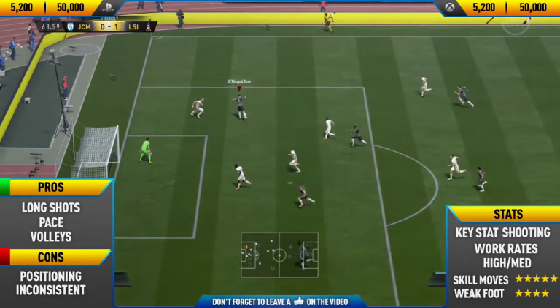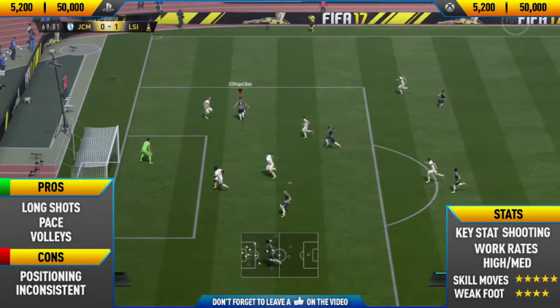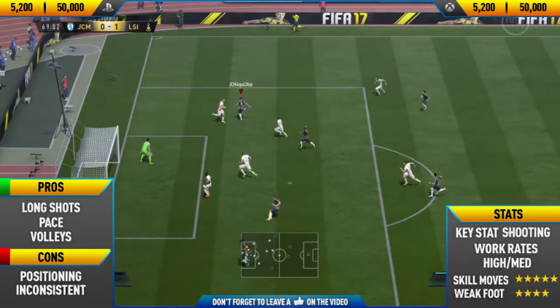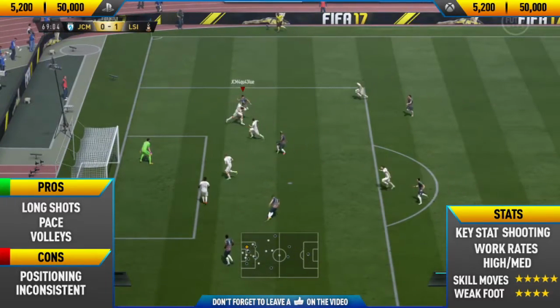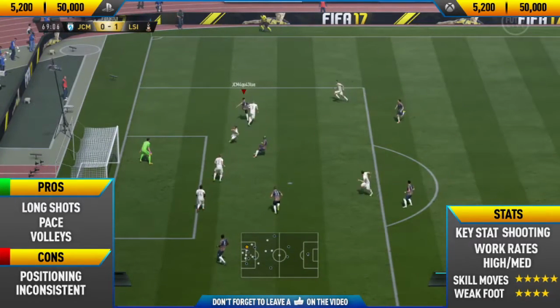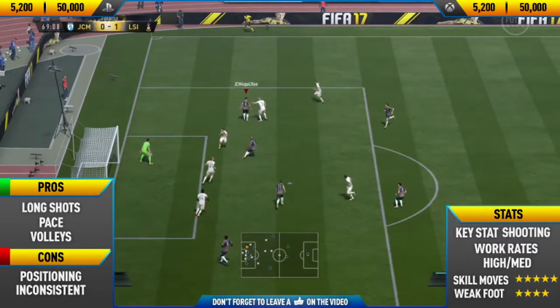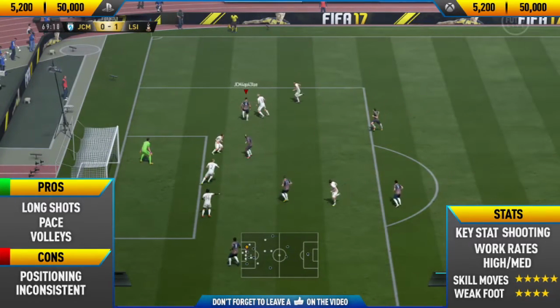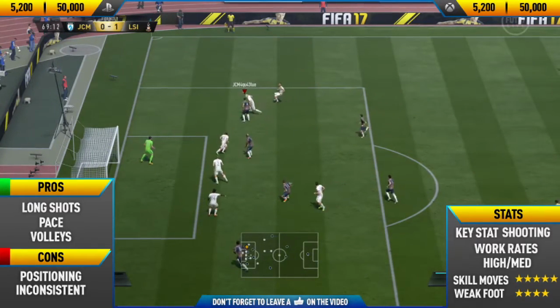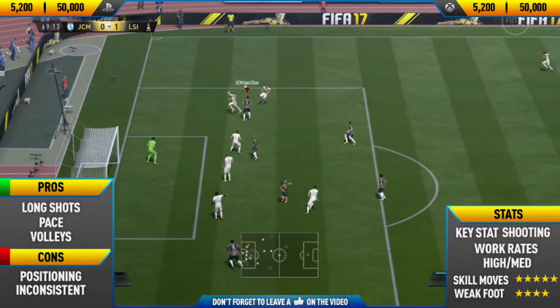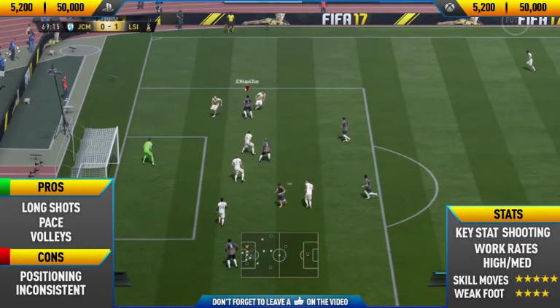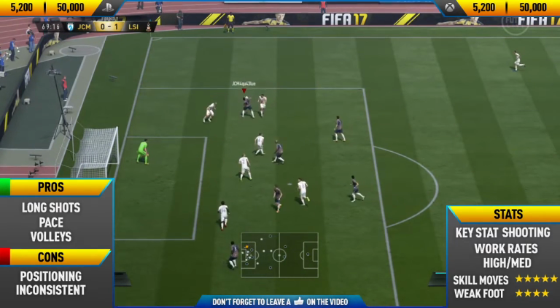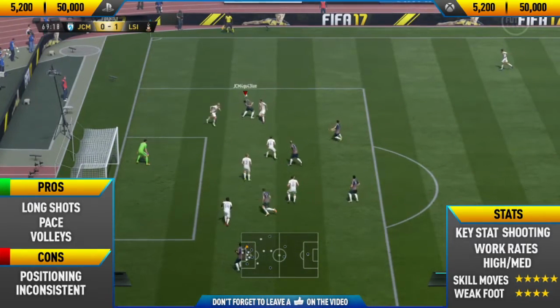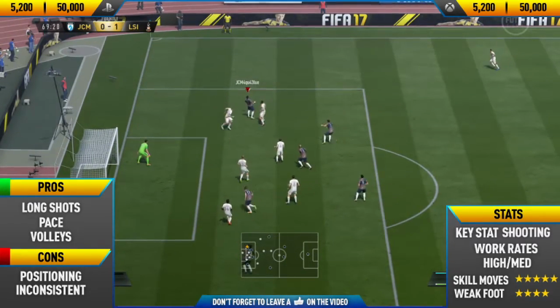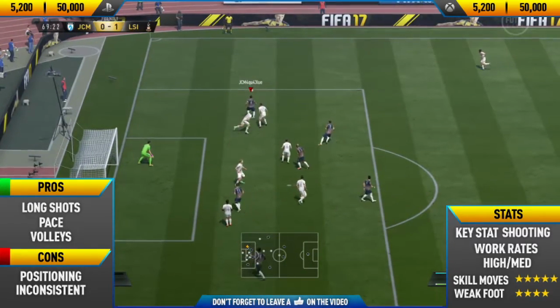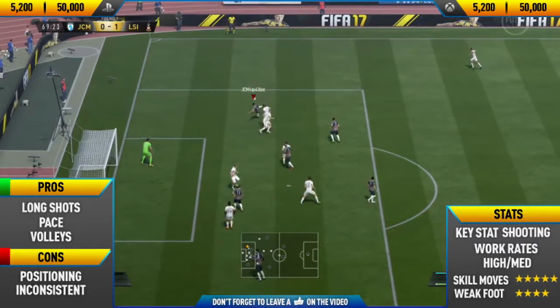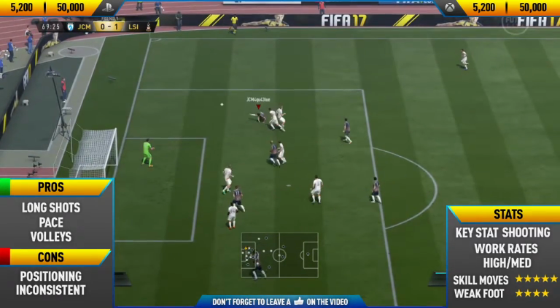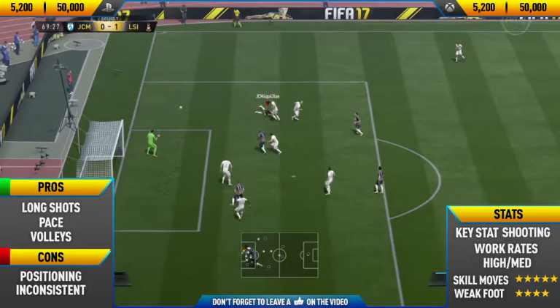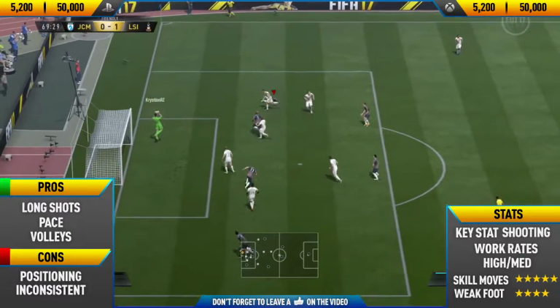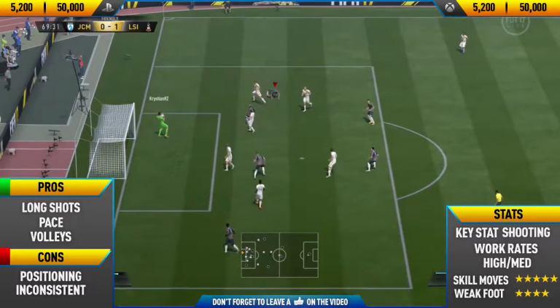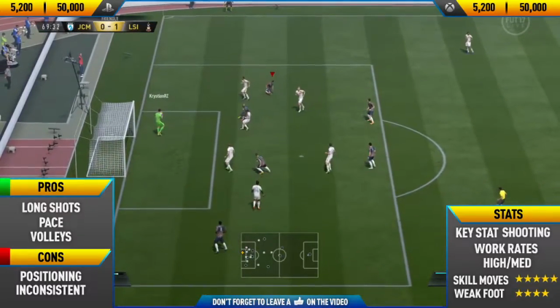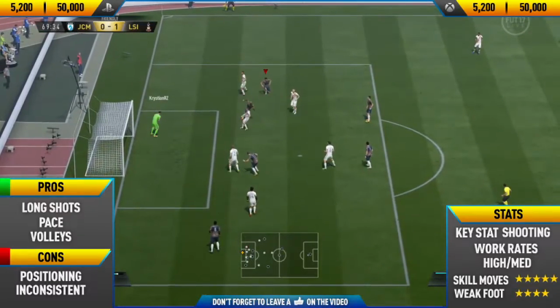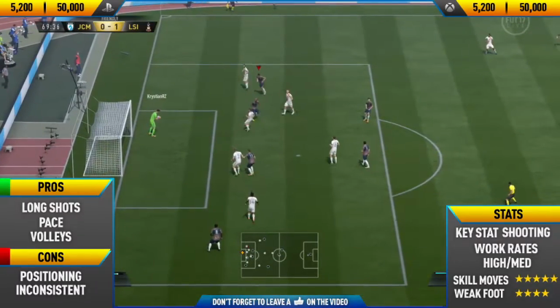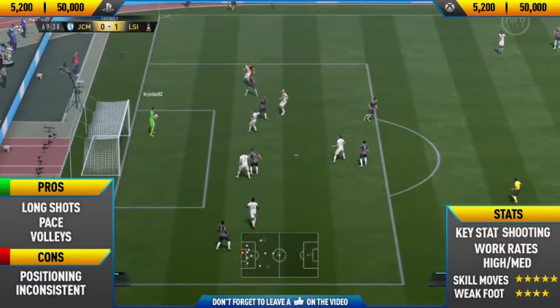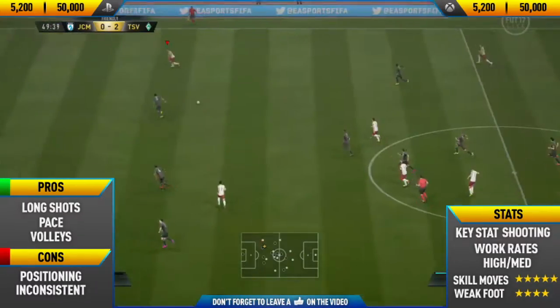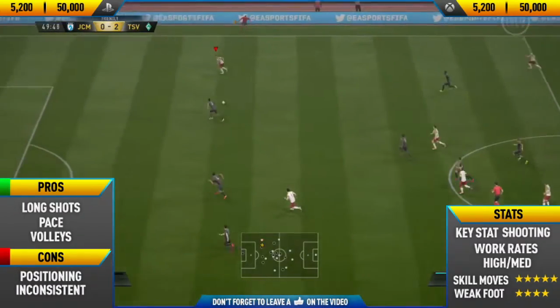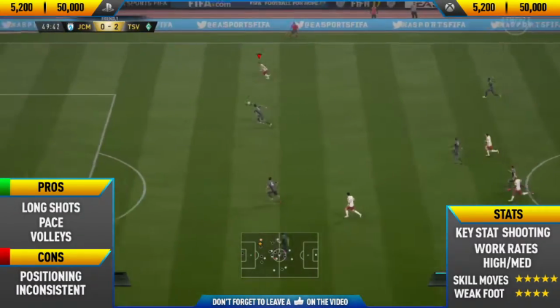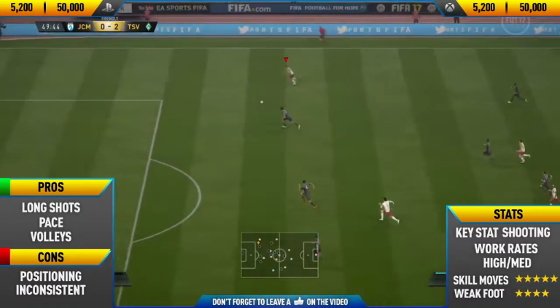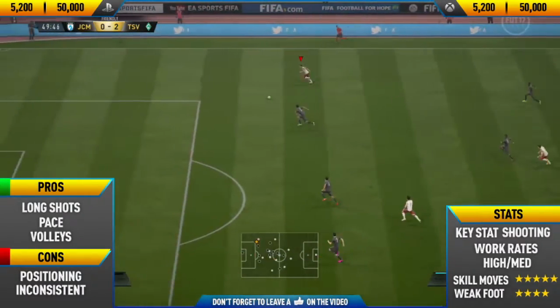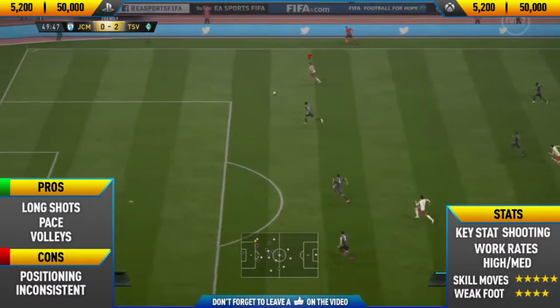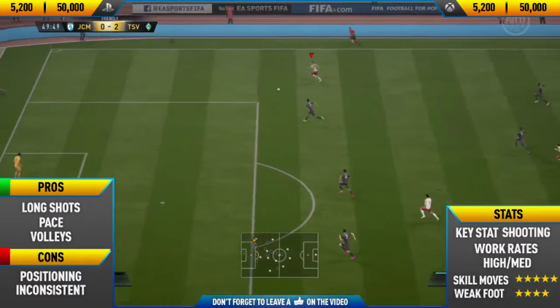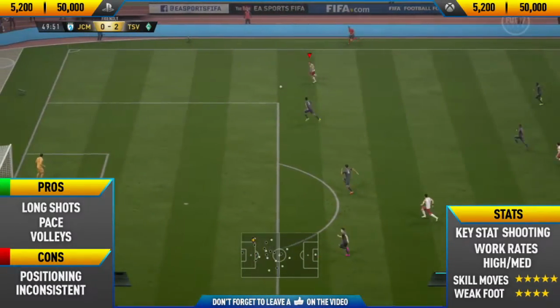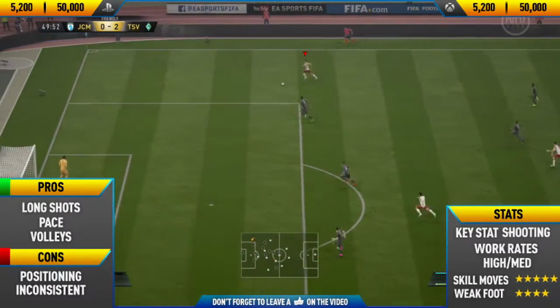Here we get a really nice skill combo — an around the world, then a chest flick — but luckily for his goalie, he saves it.